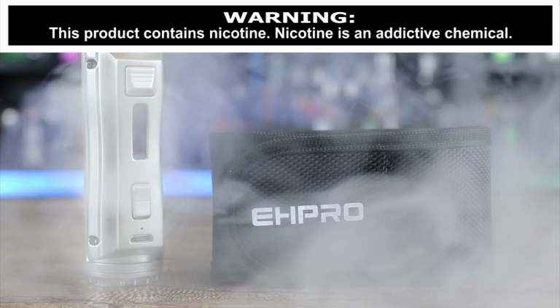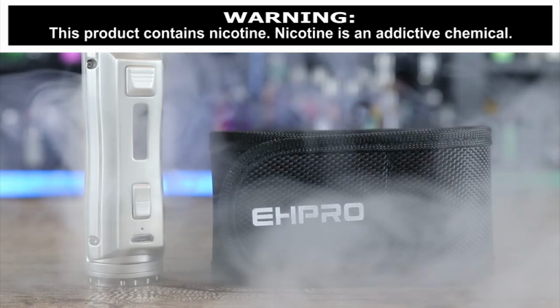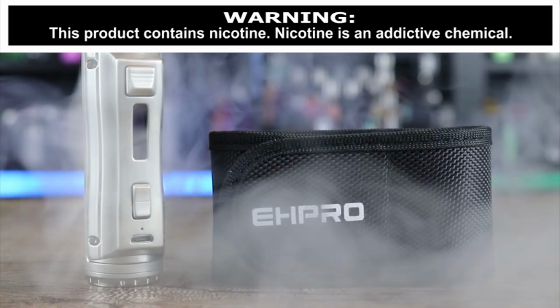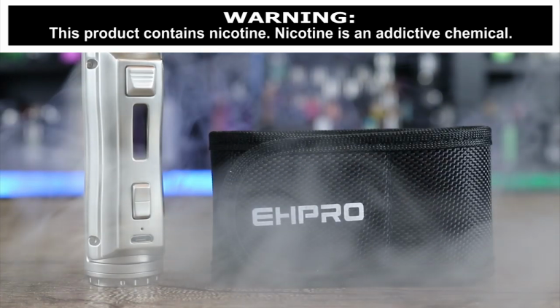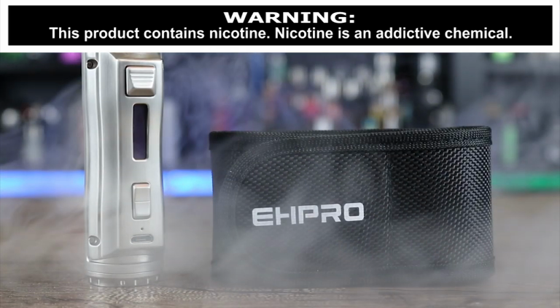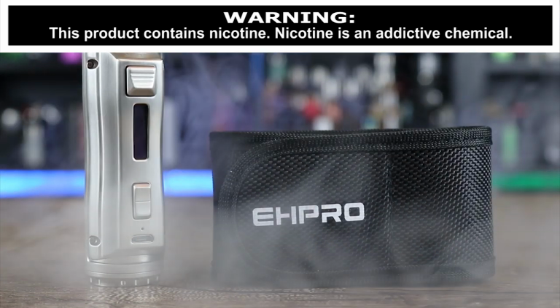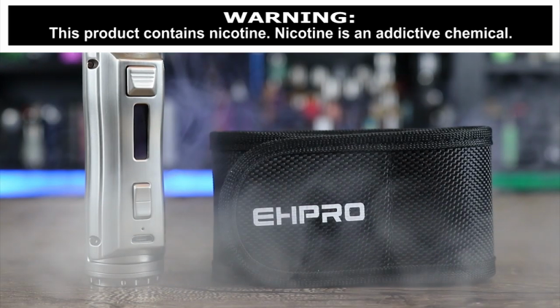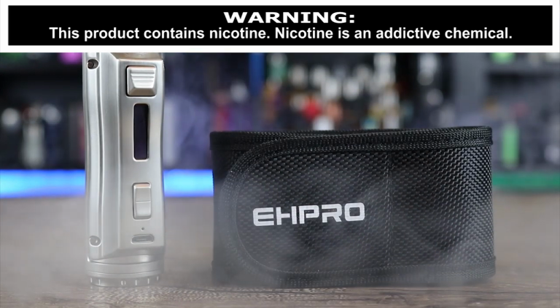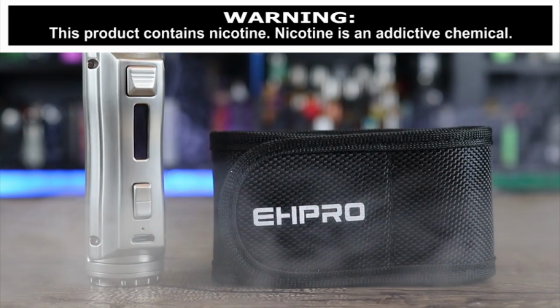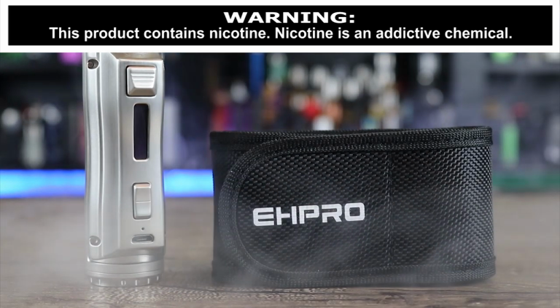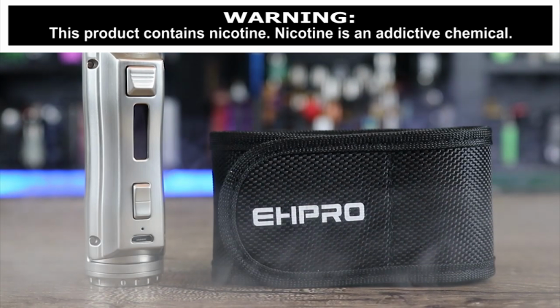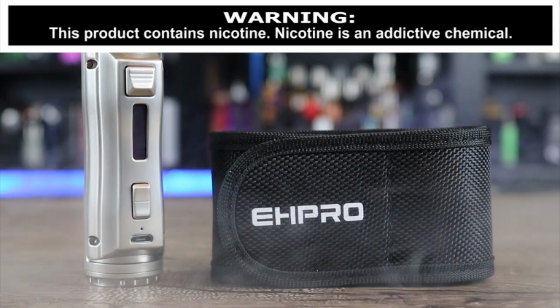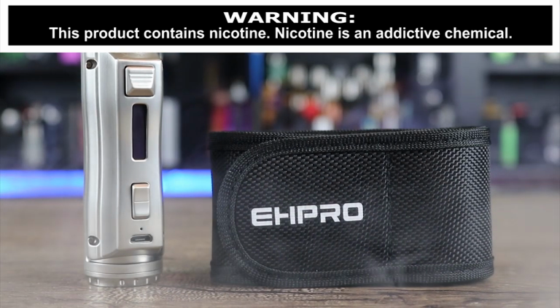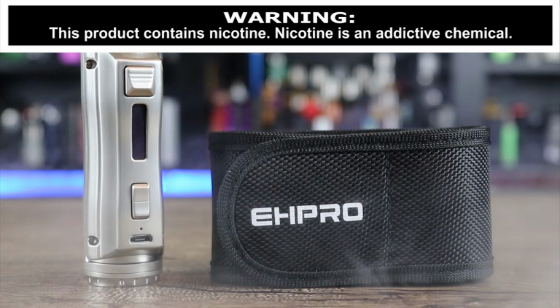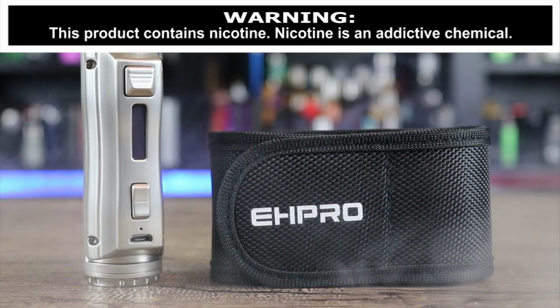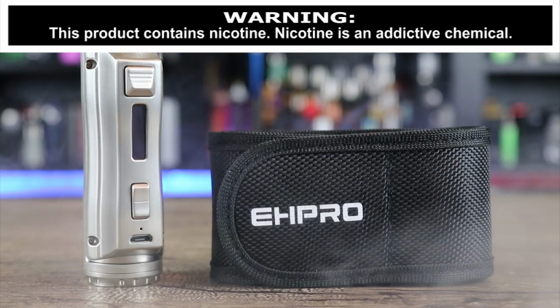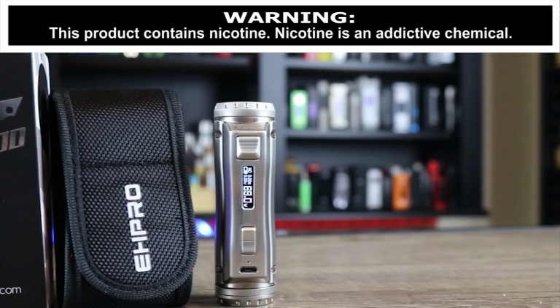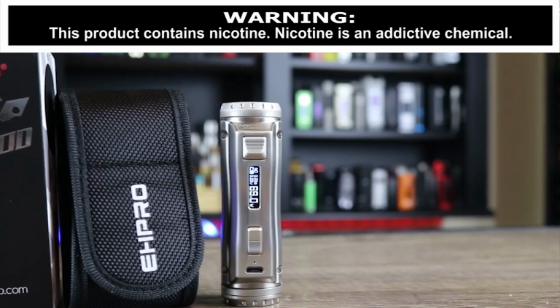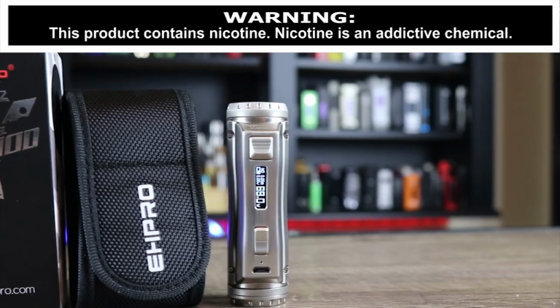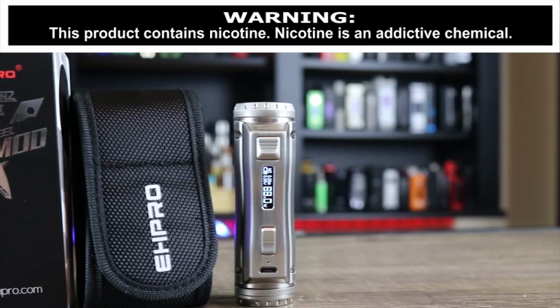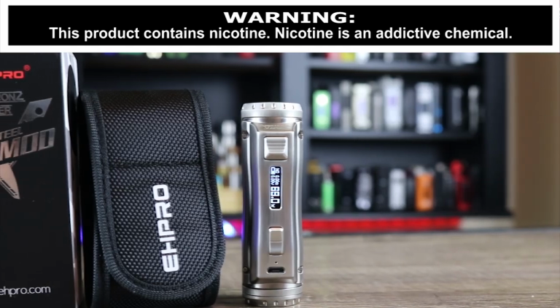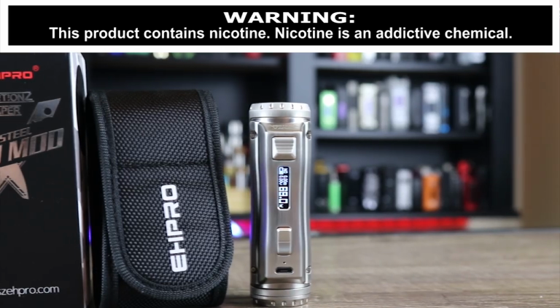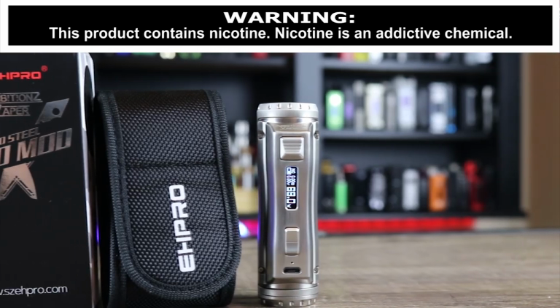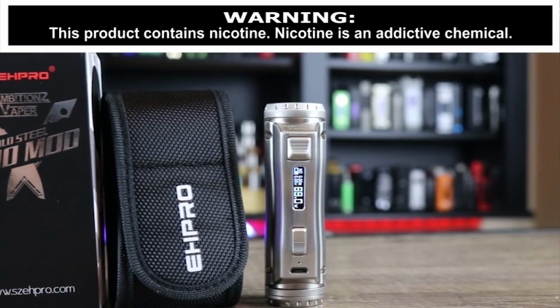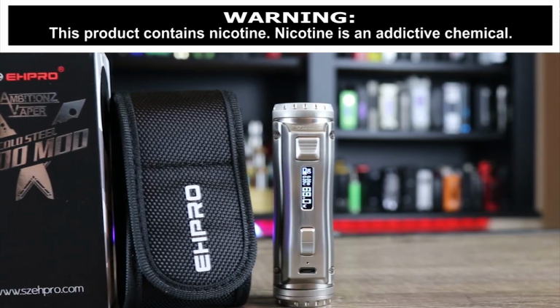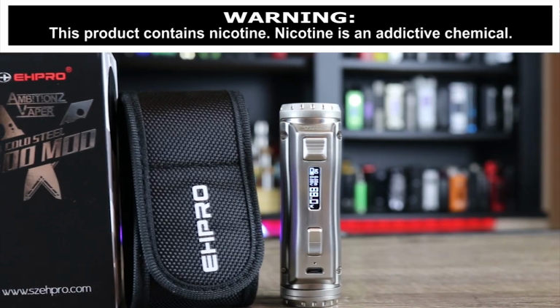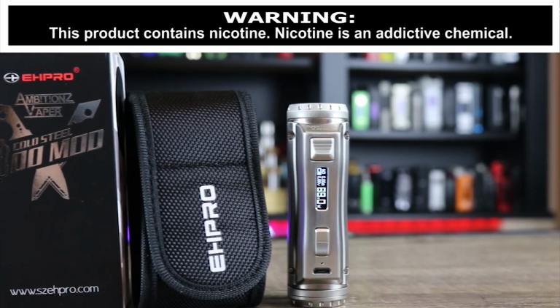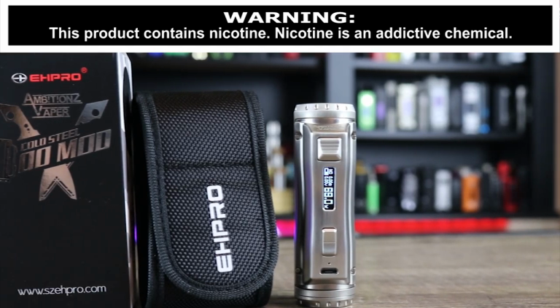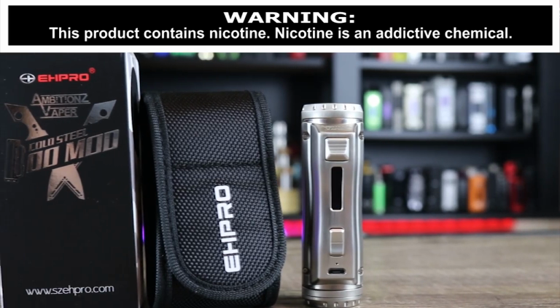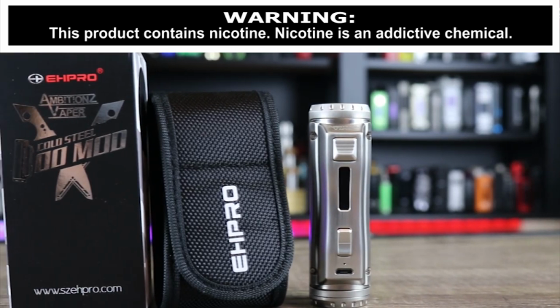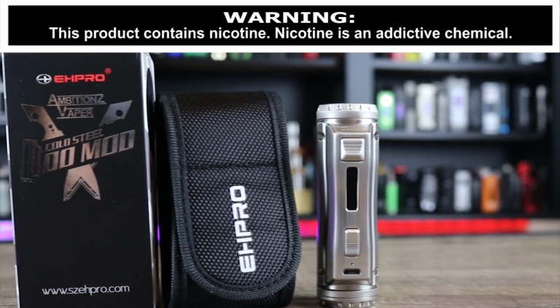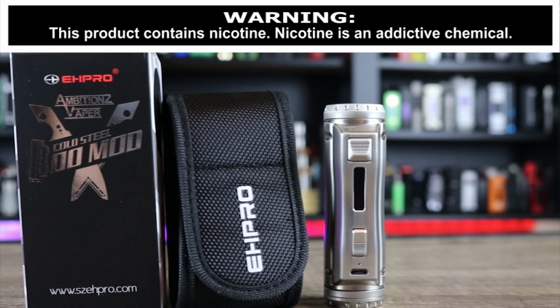Hey insiders, today we're going to be going over the EH Pro Cold Steel.